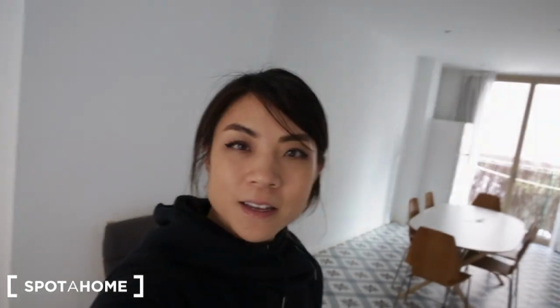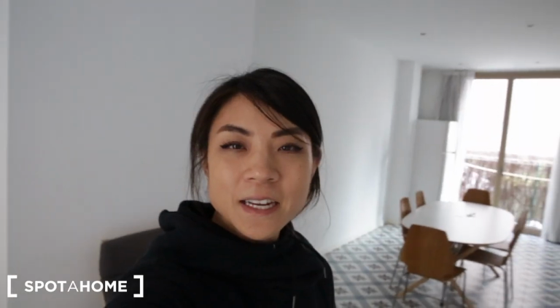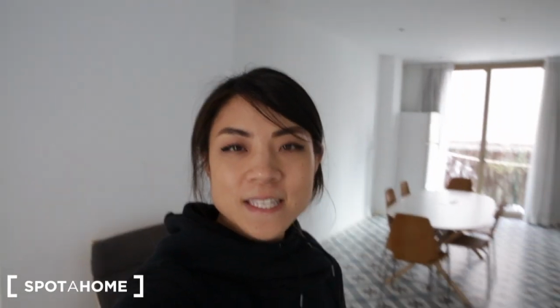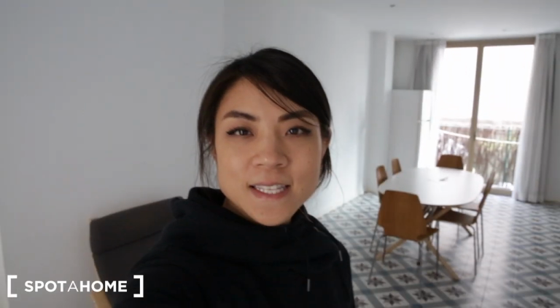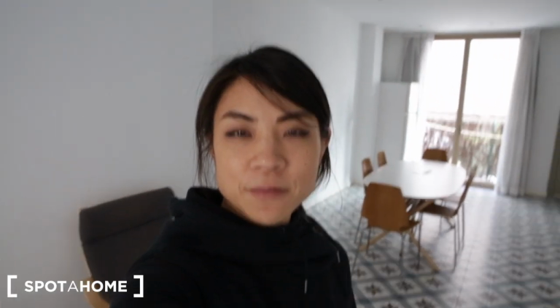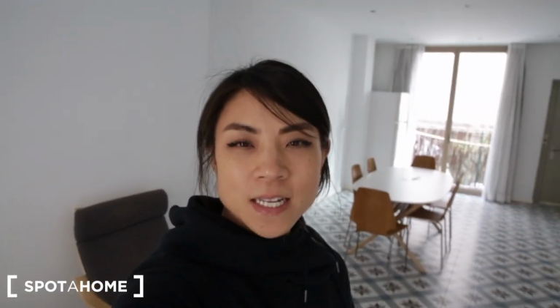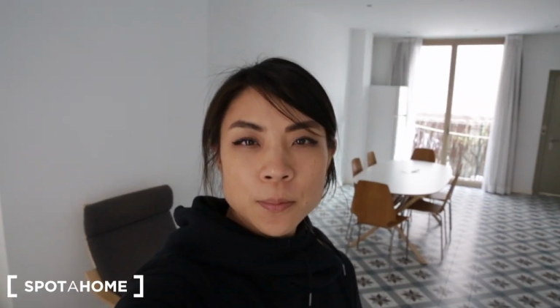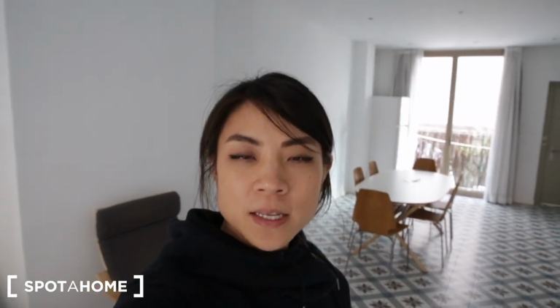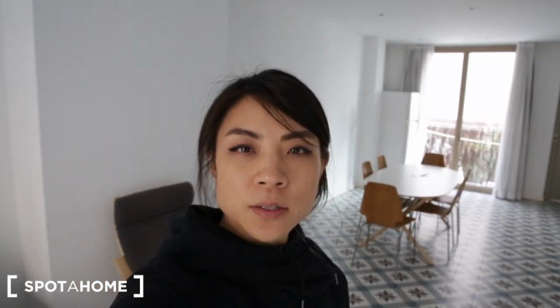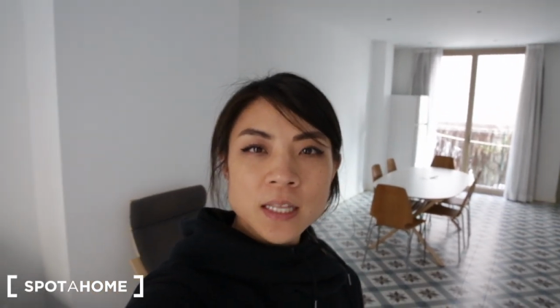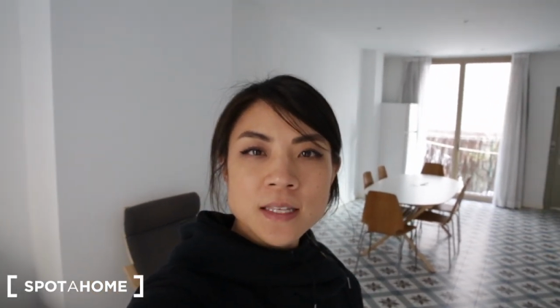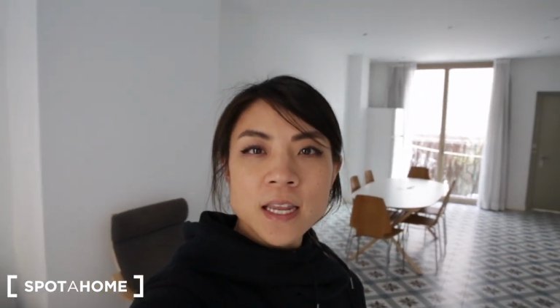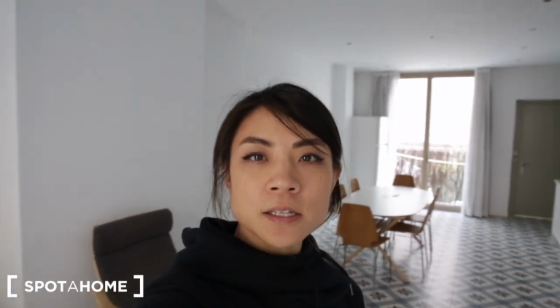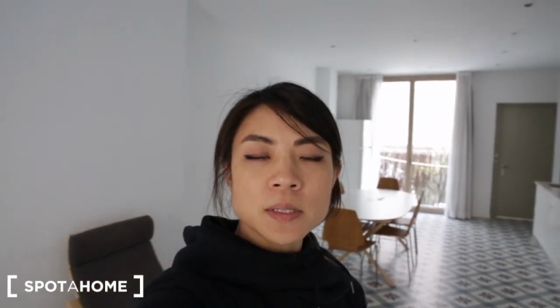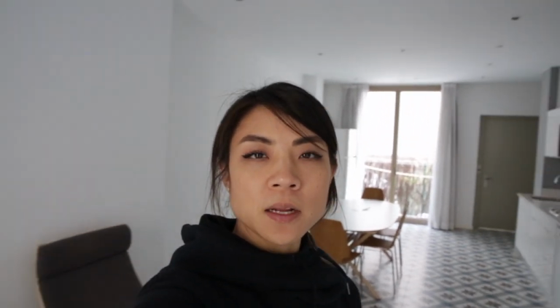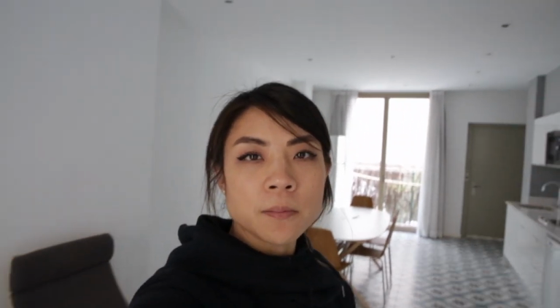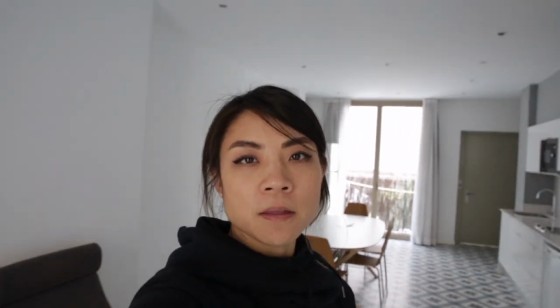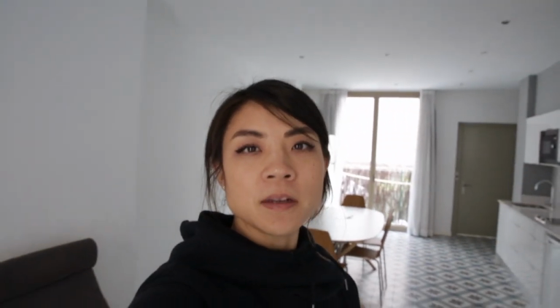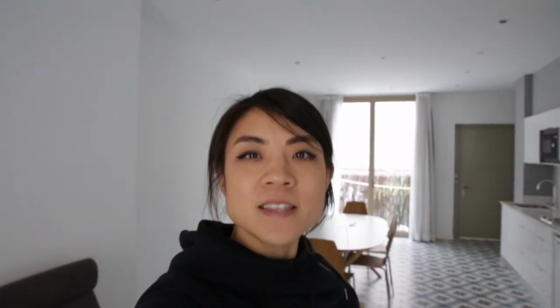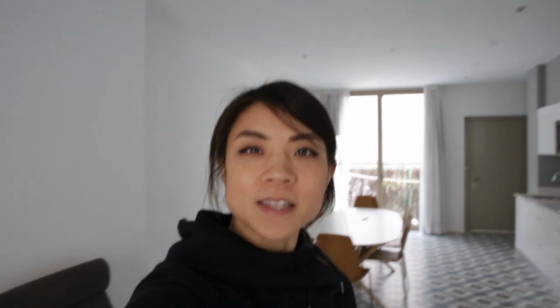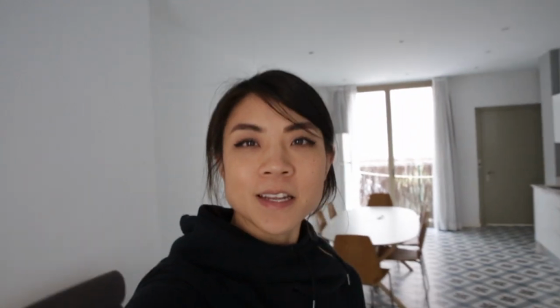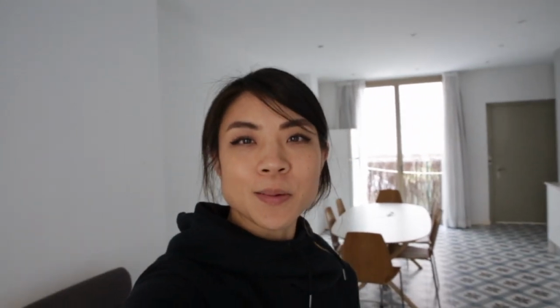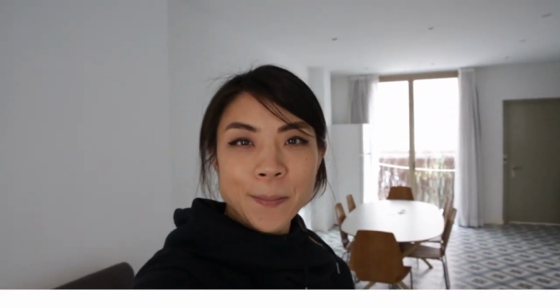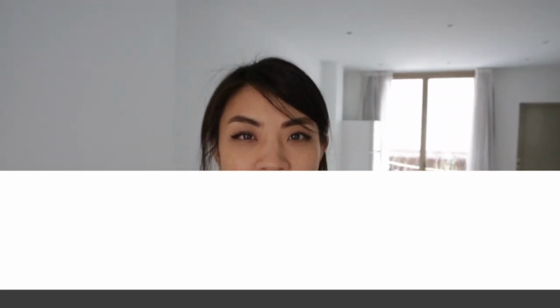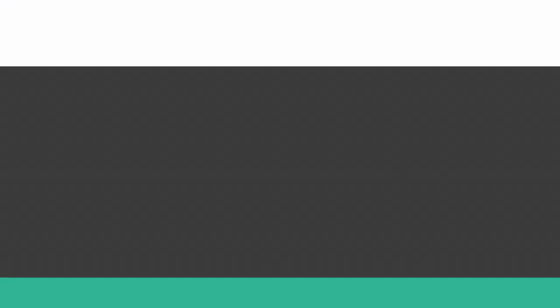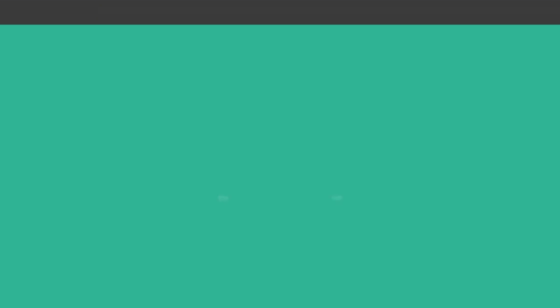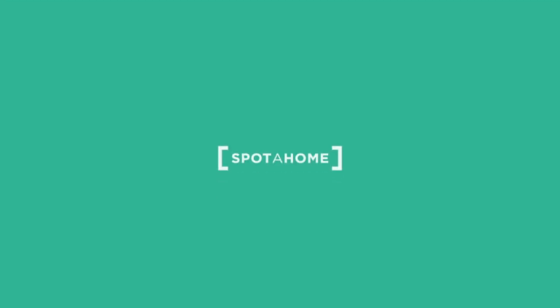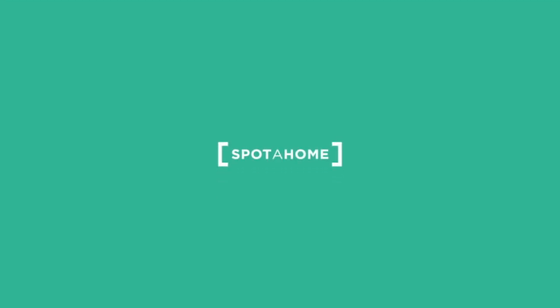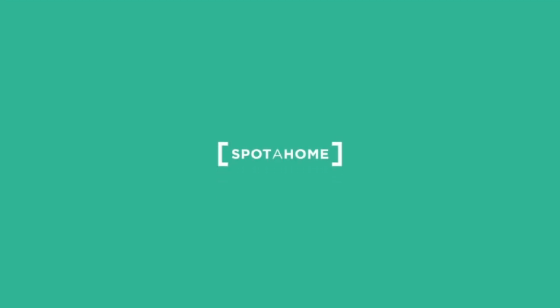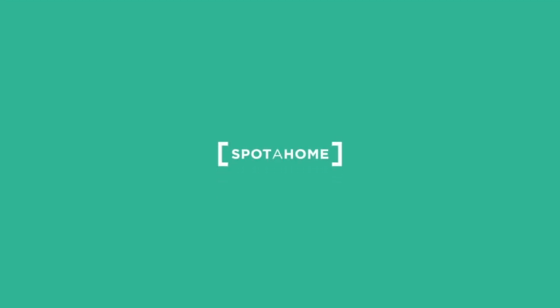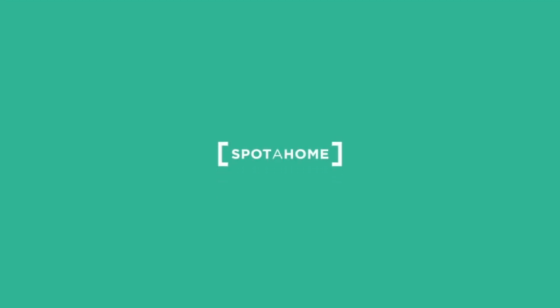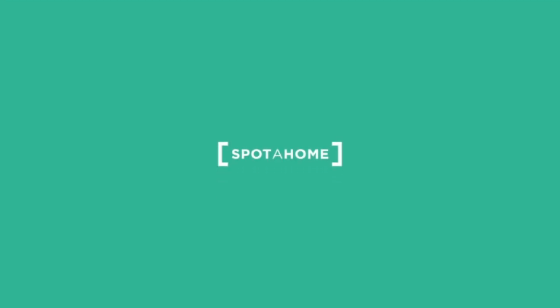Alright guys, that's it for today. I hope you enjoyed it. This is Angie with Spot at Home Barcelona. I'll see you in the next one. Bye!